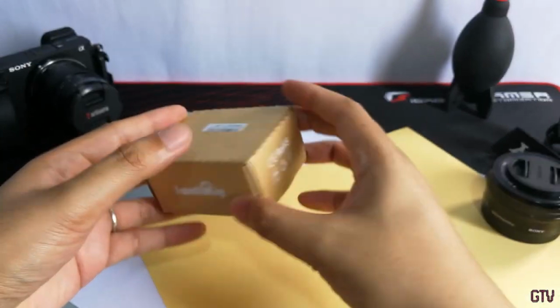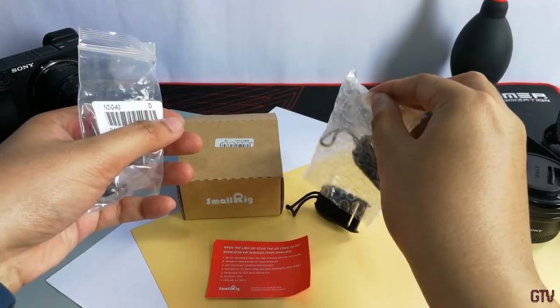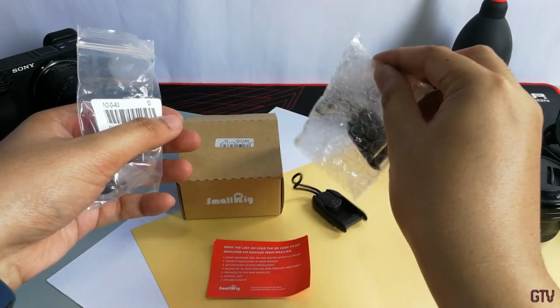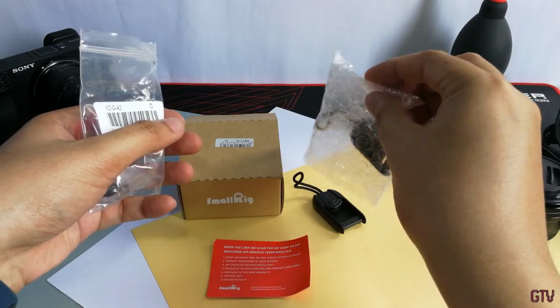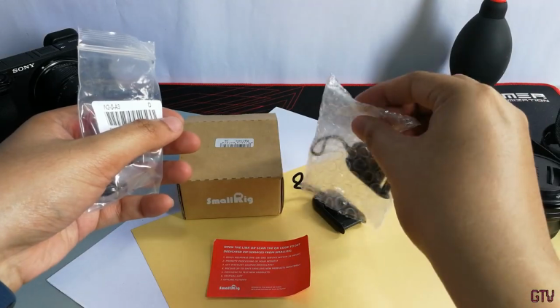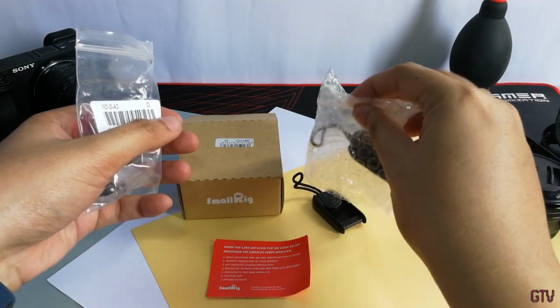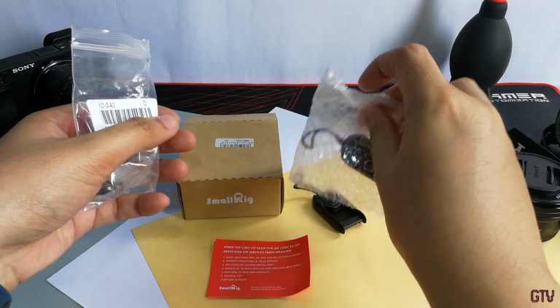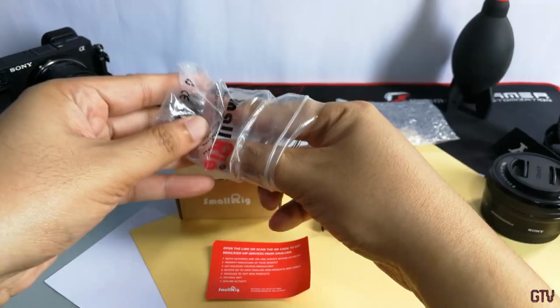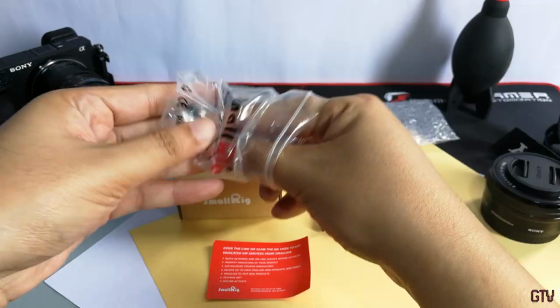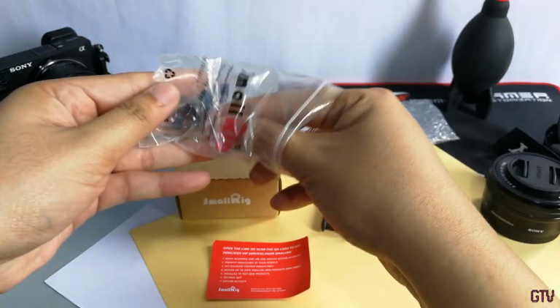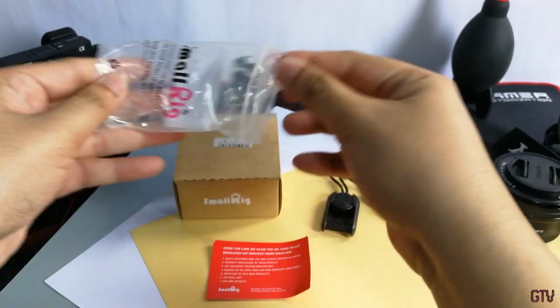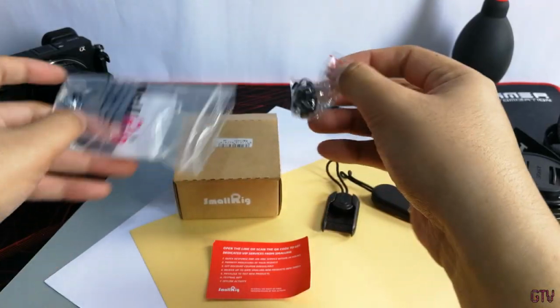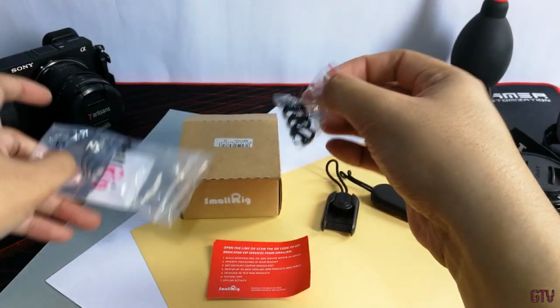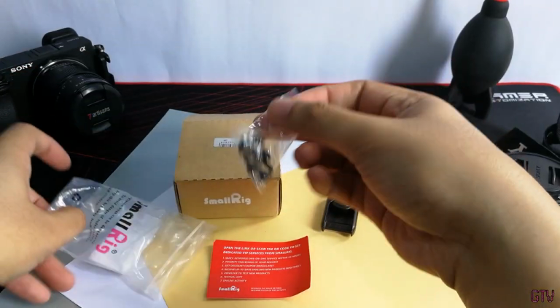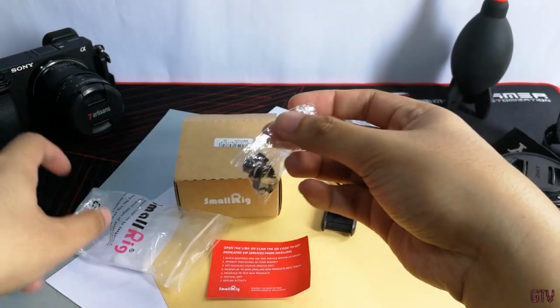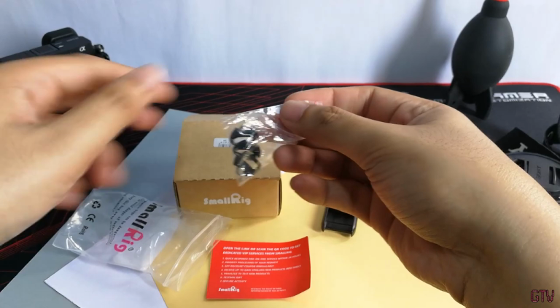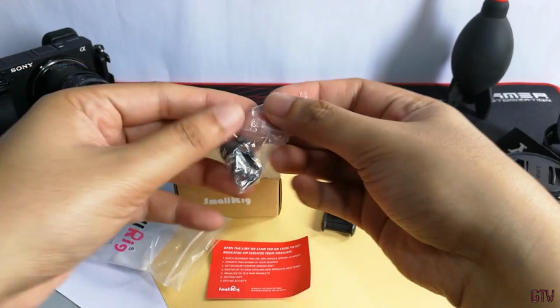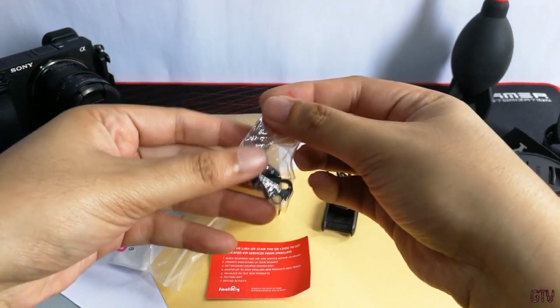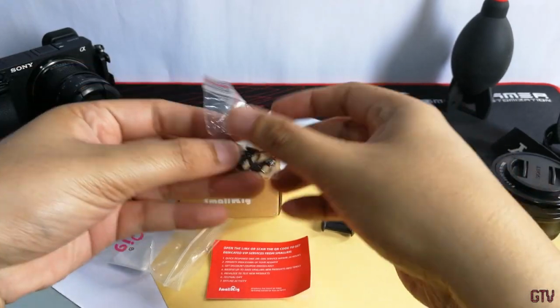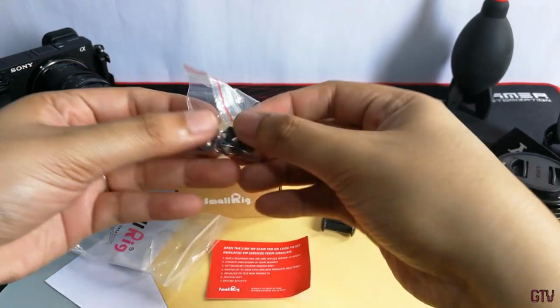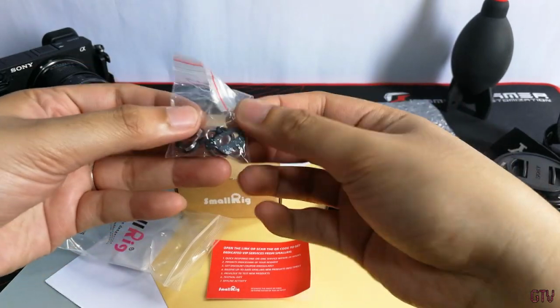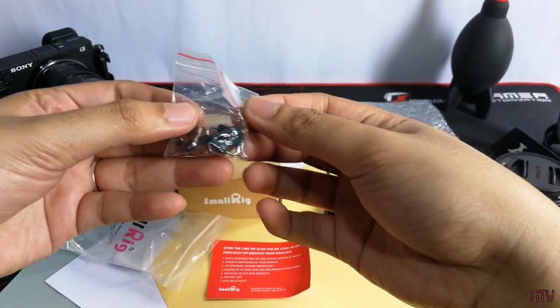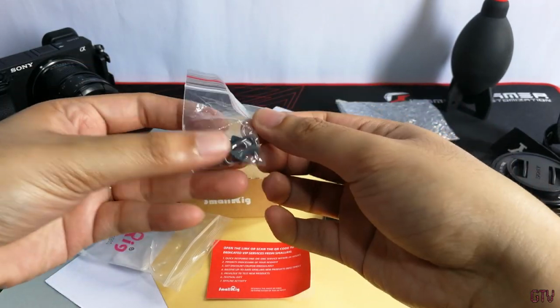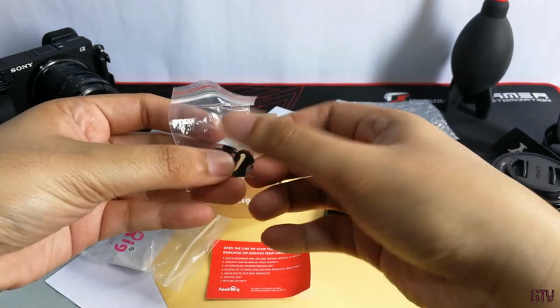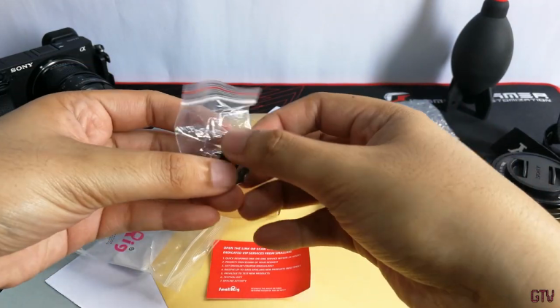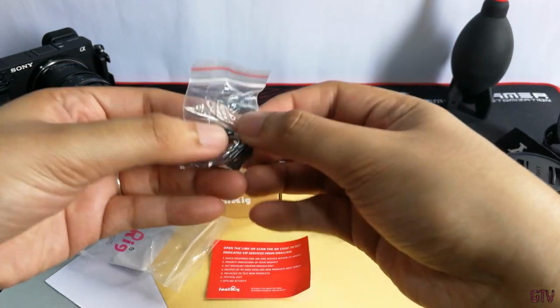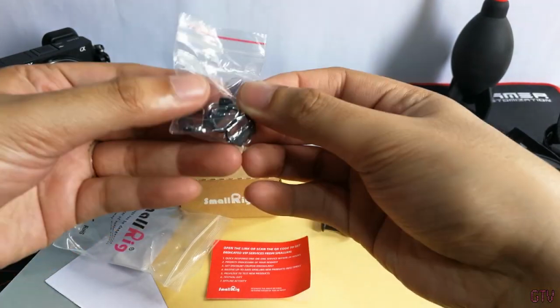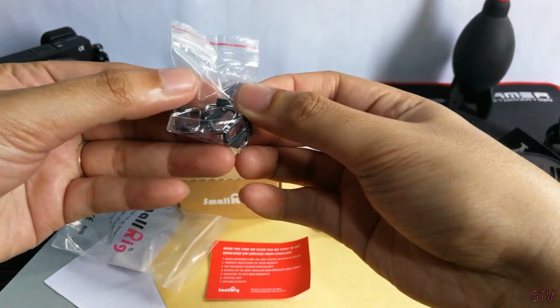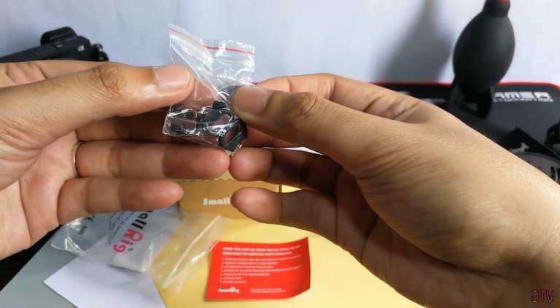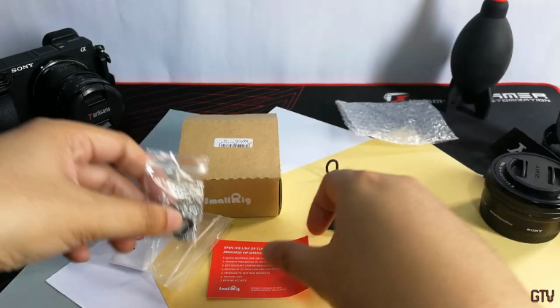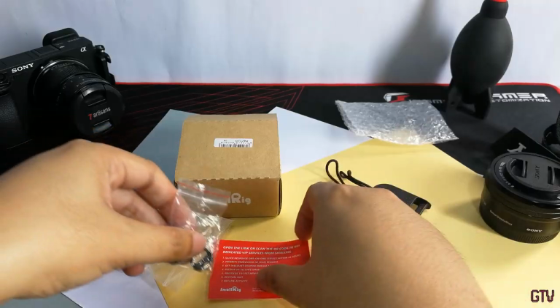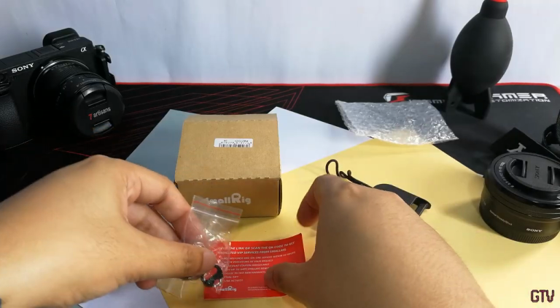The package comes in this cute SmallRig box. Inside we get two Rapid Link Connectors, three triangle split rings, and some marketing paperwork.